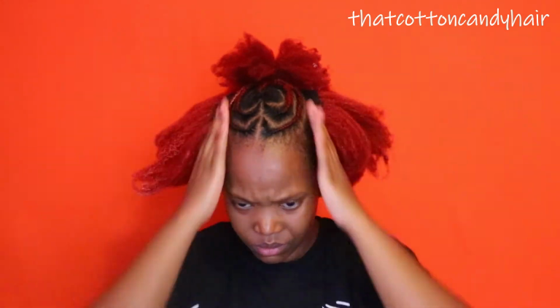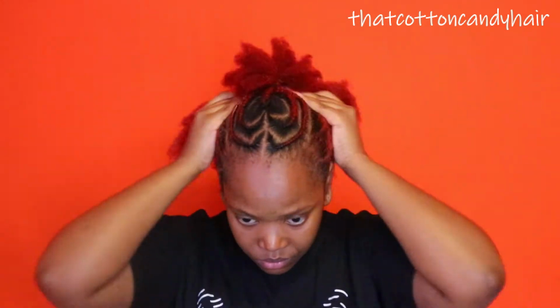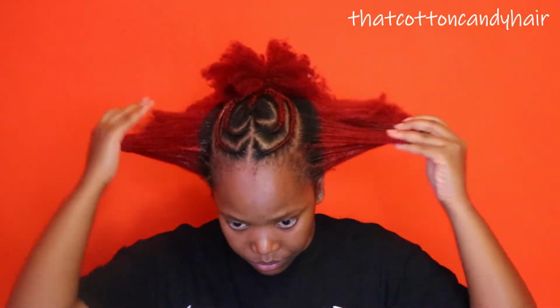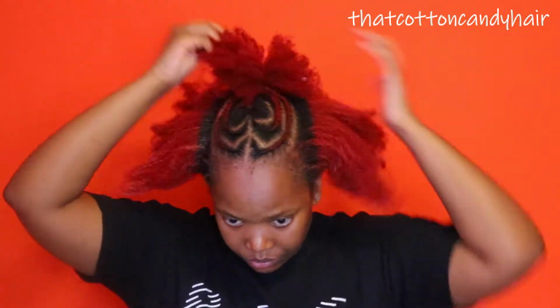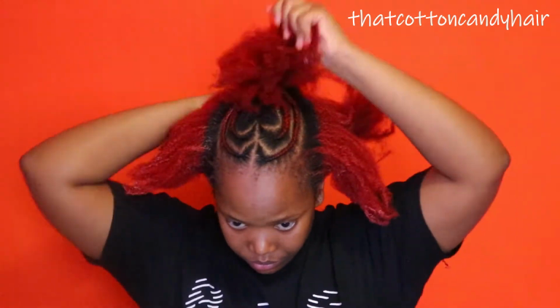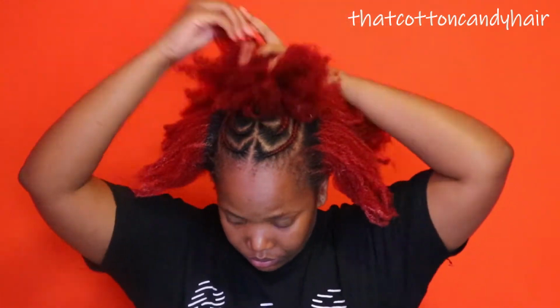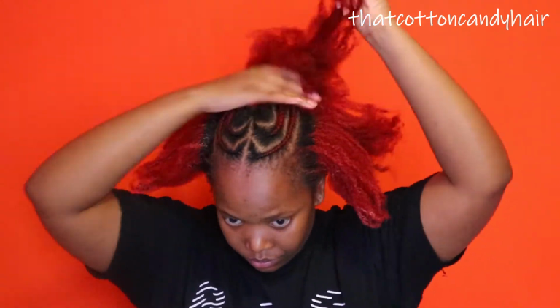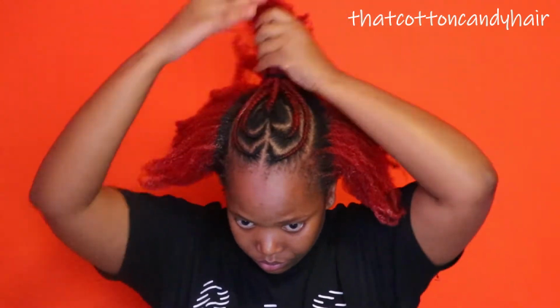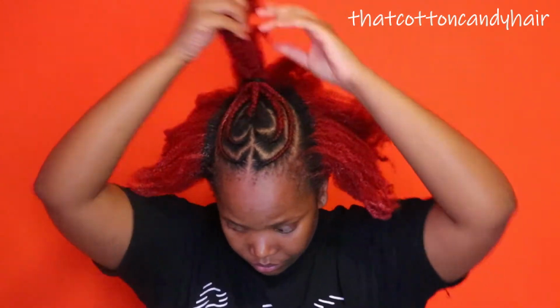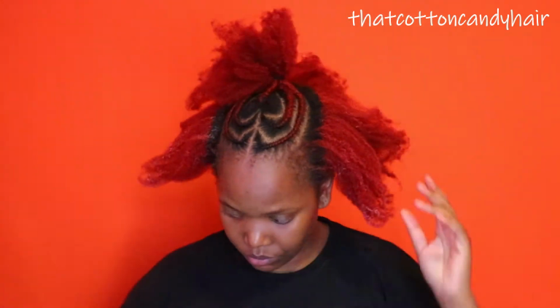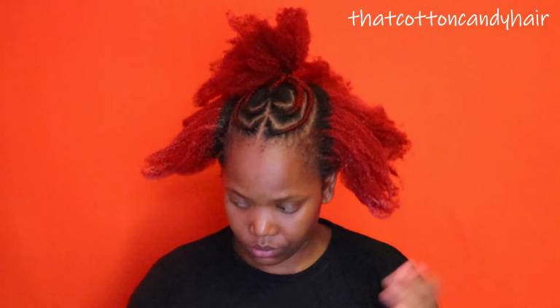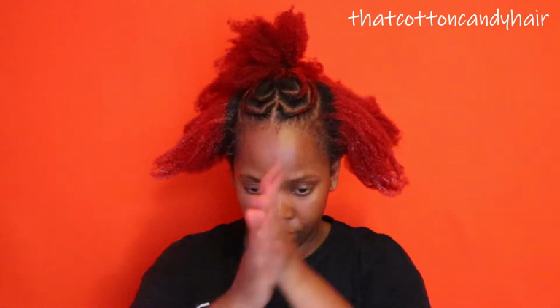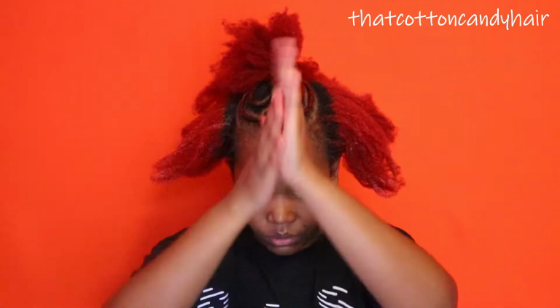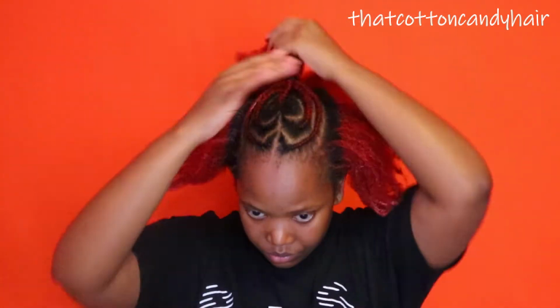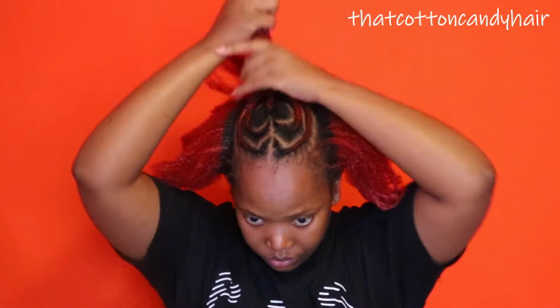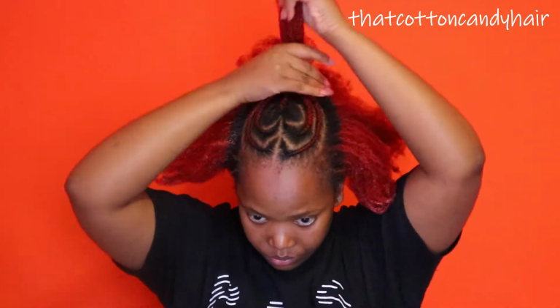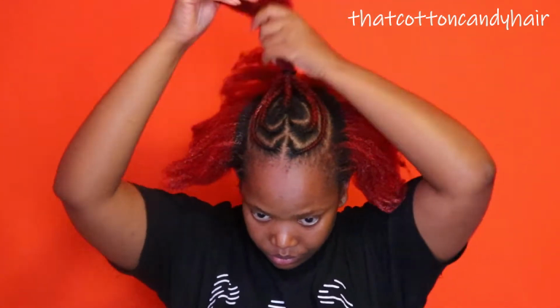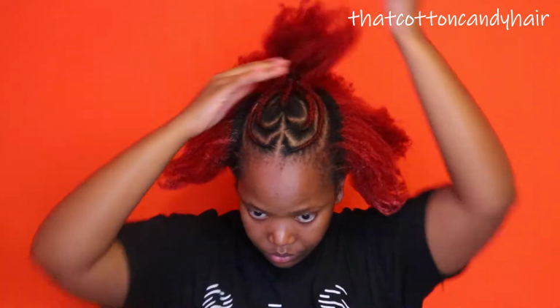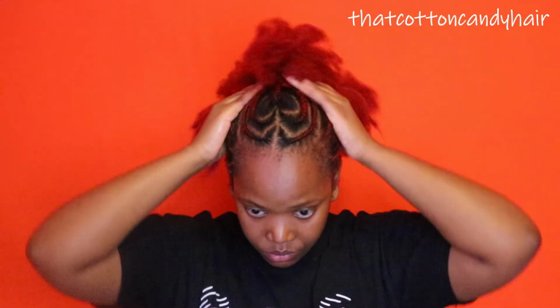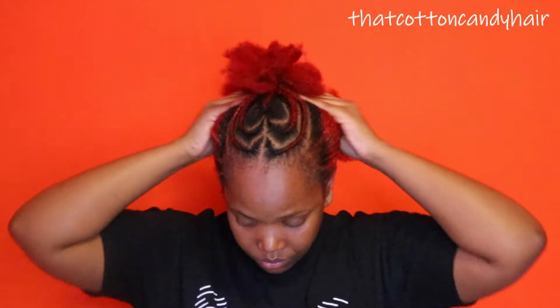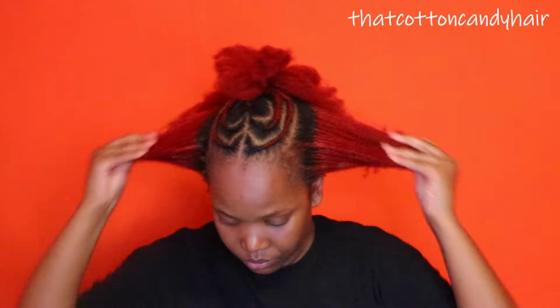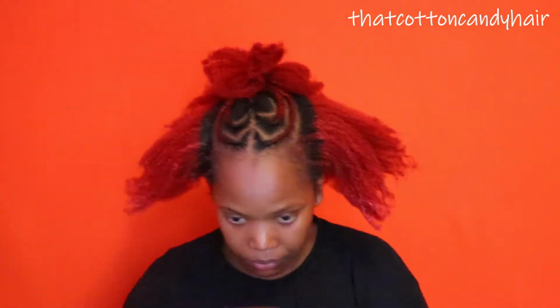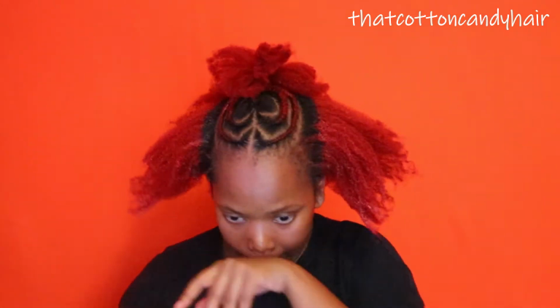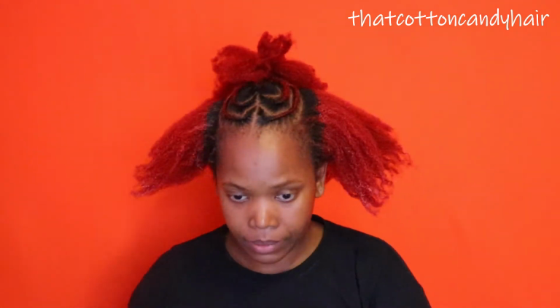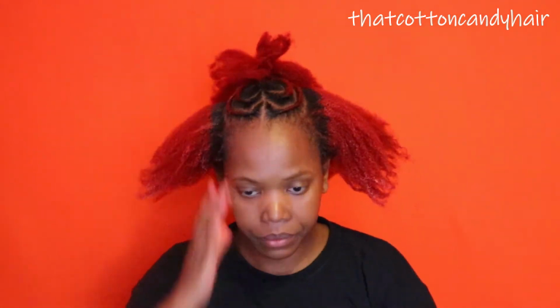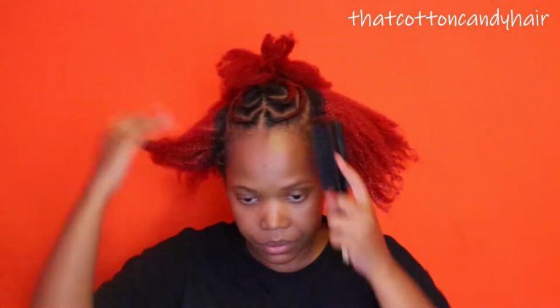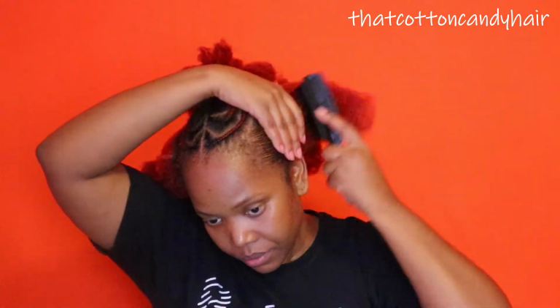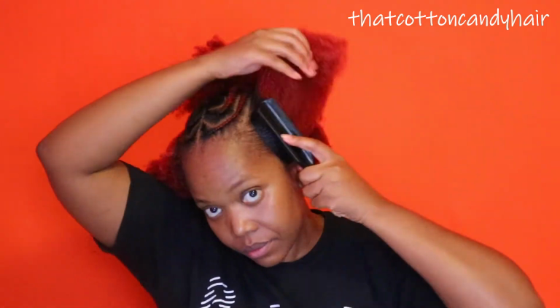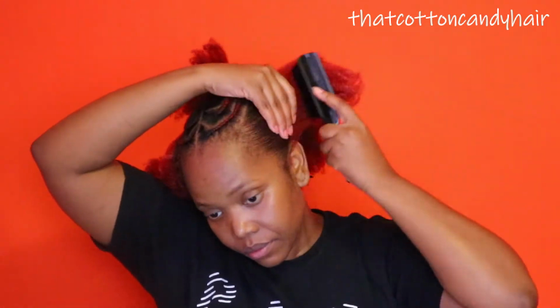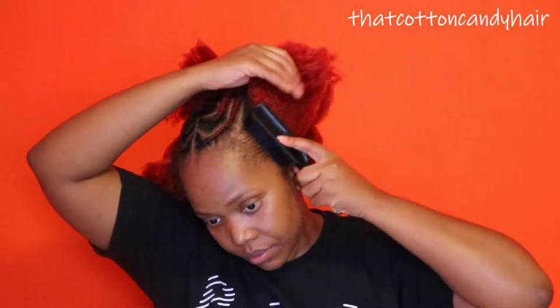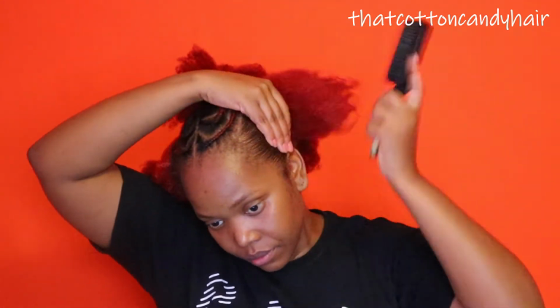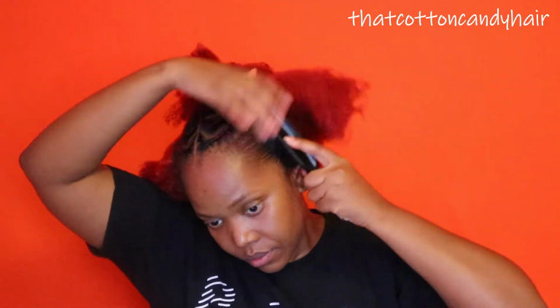Some shea butter just to seal that moisture. And I did mention that this is a Valentine's Day inspired look, so I hope you guys enjoy.